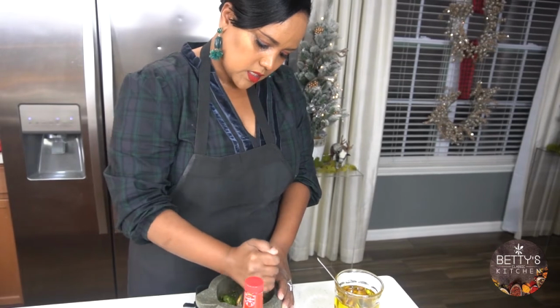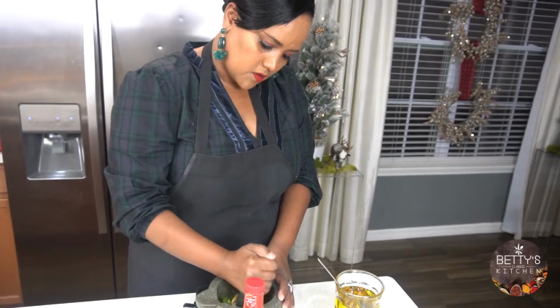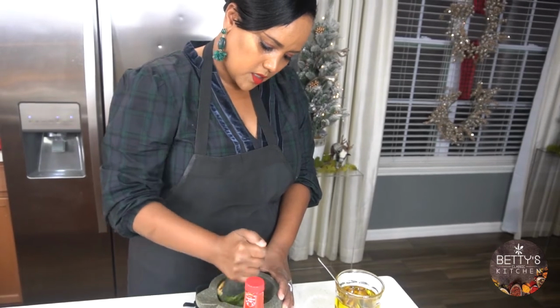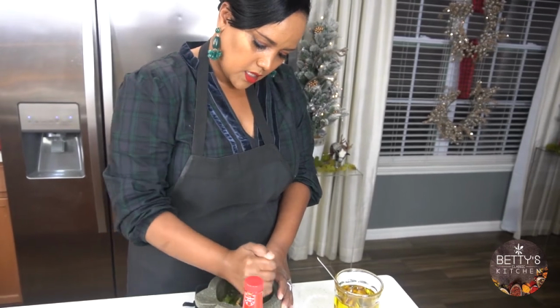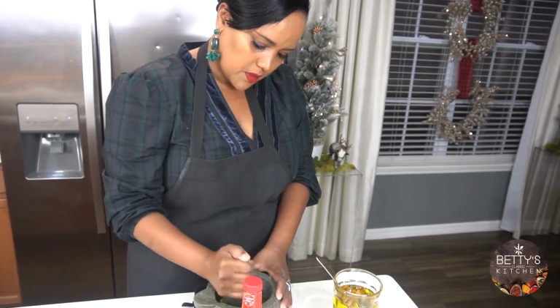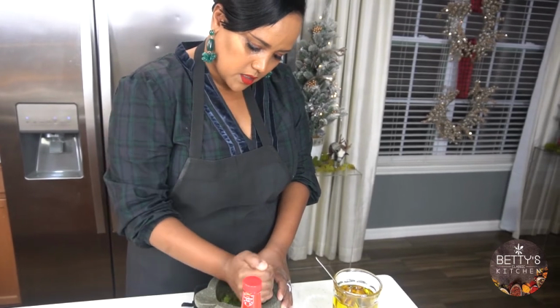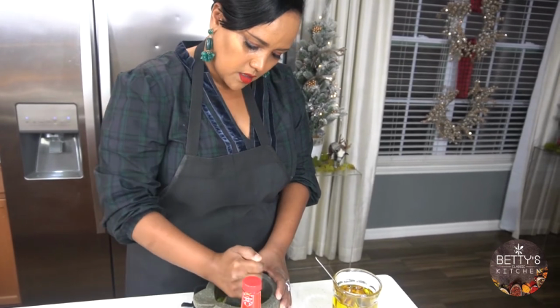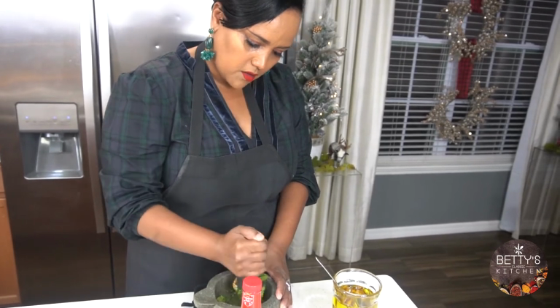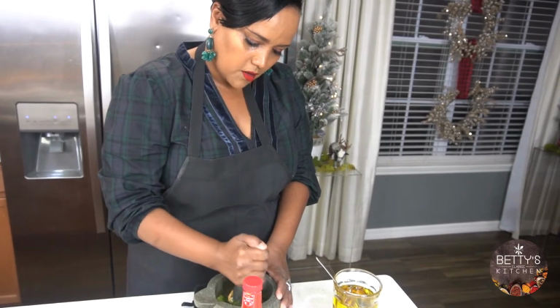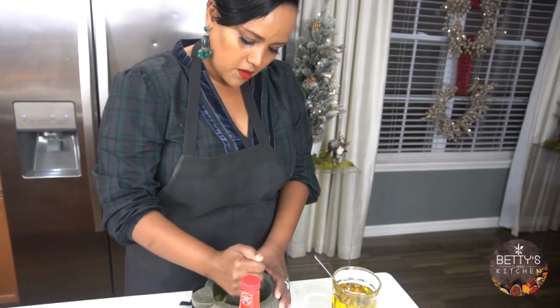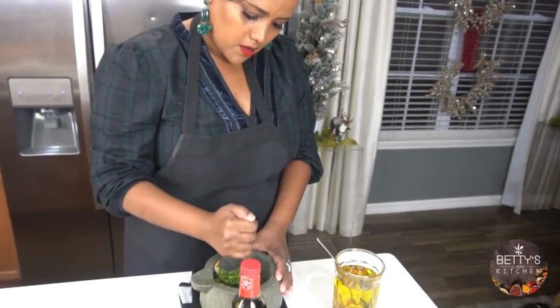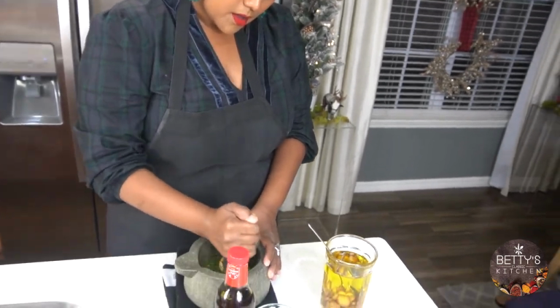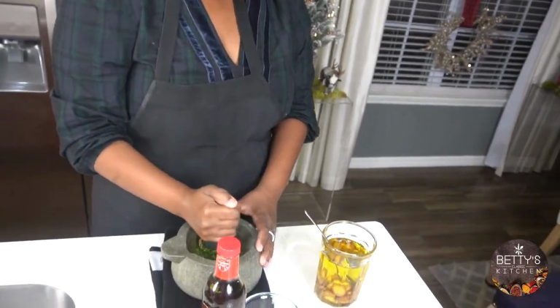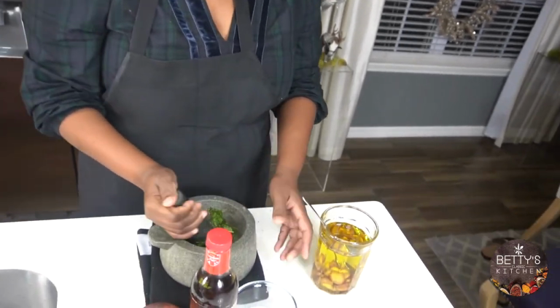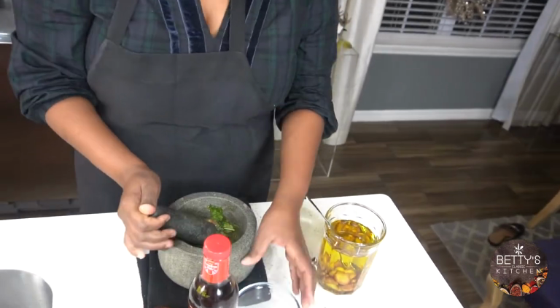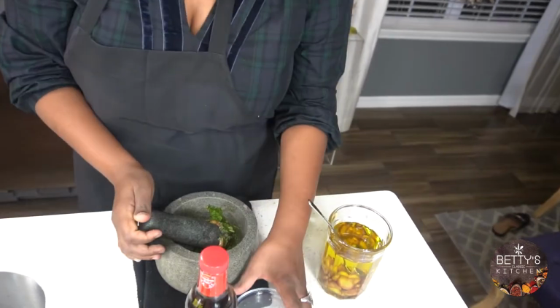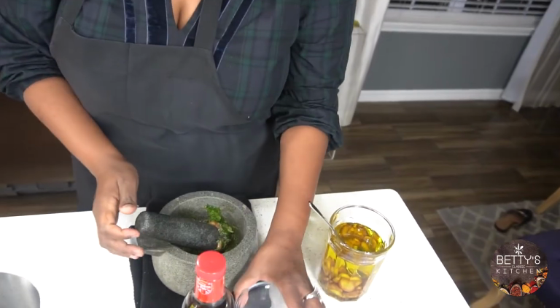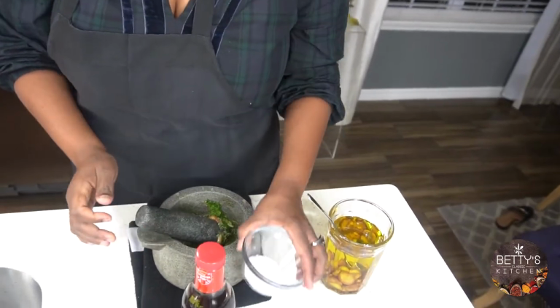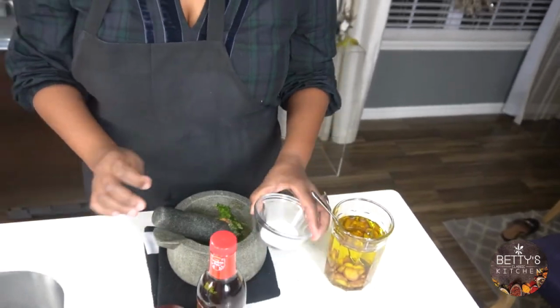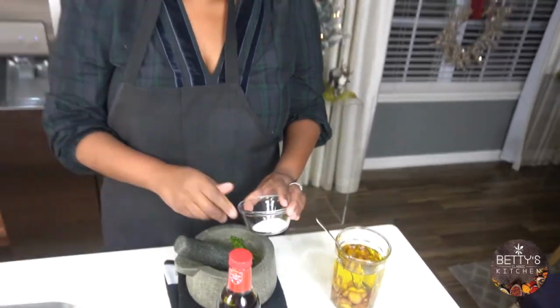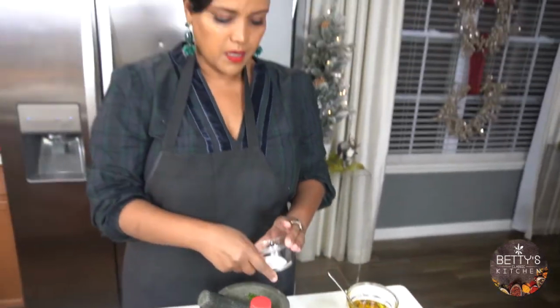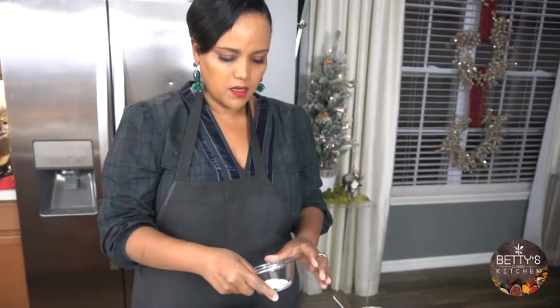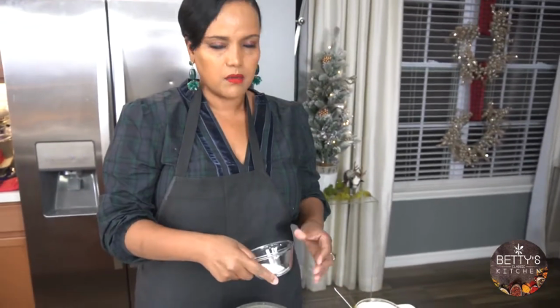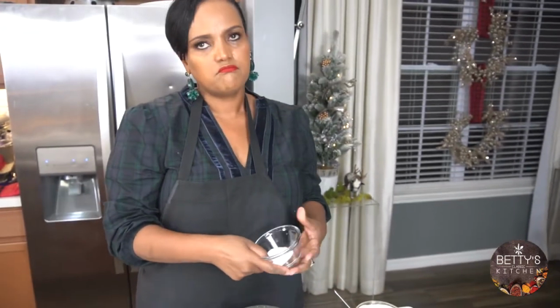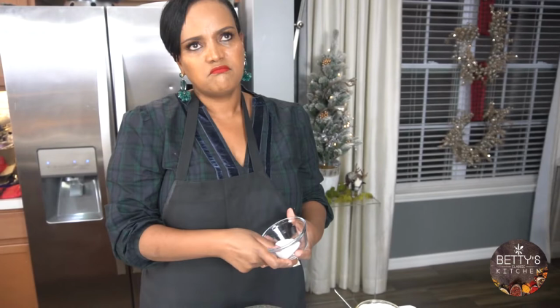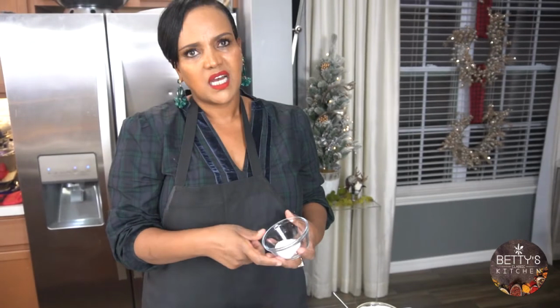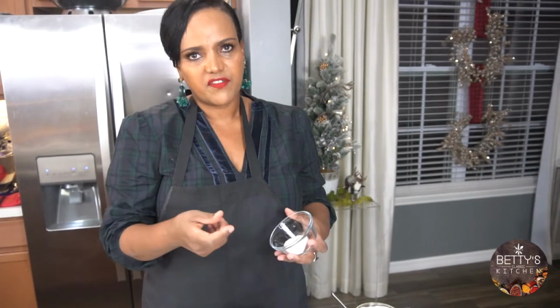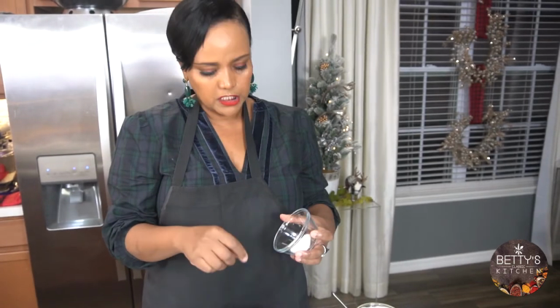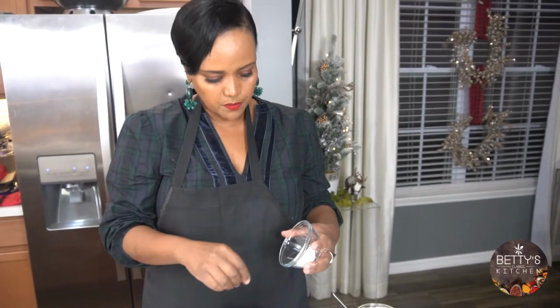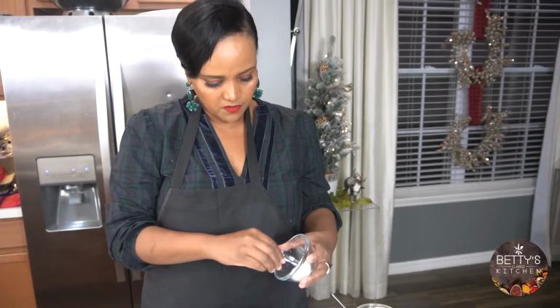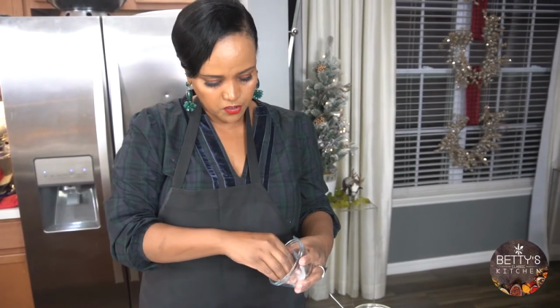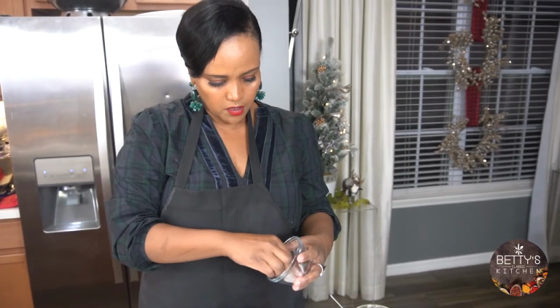It's all coming together. I'm going to add about half a teaspoon of sugar.